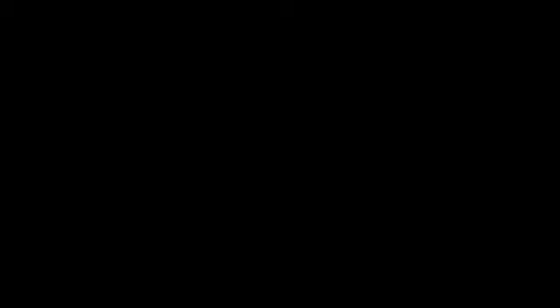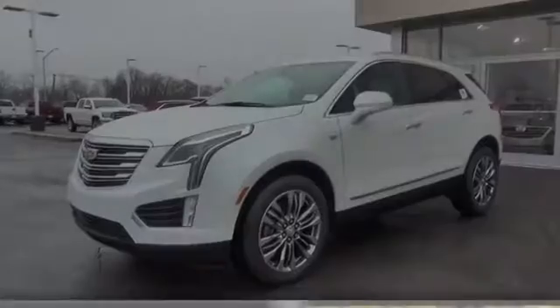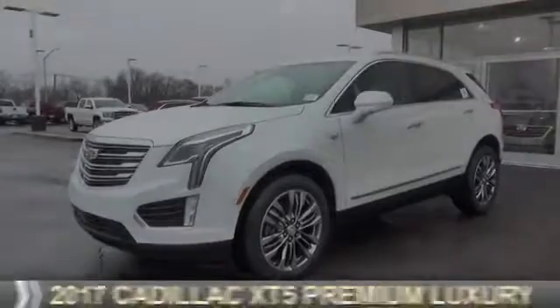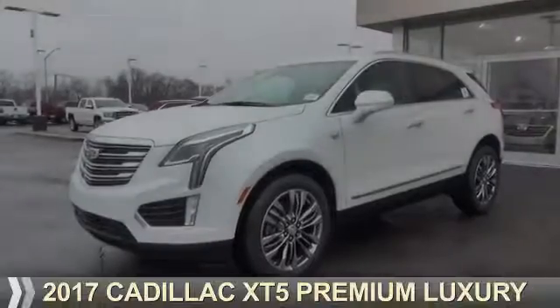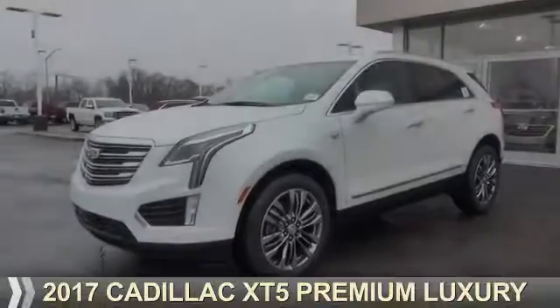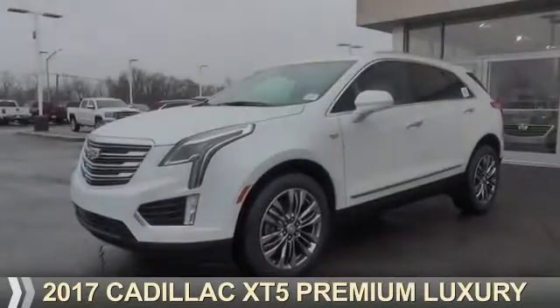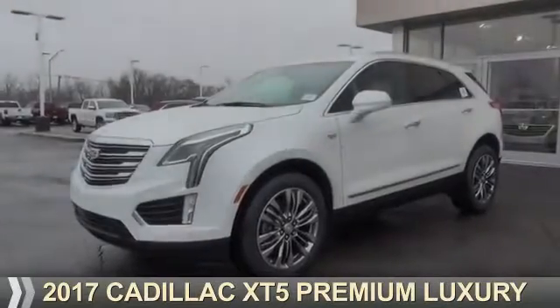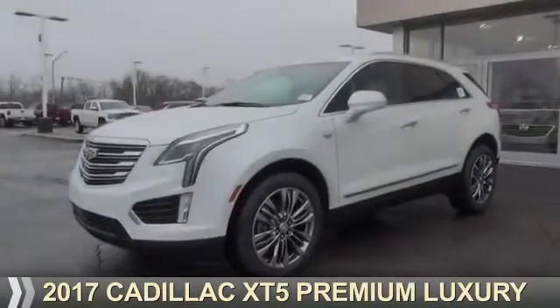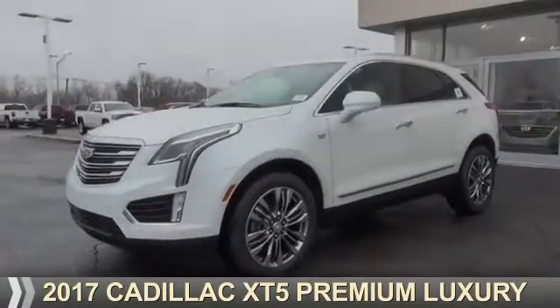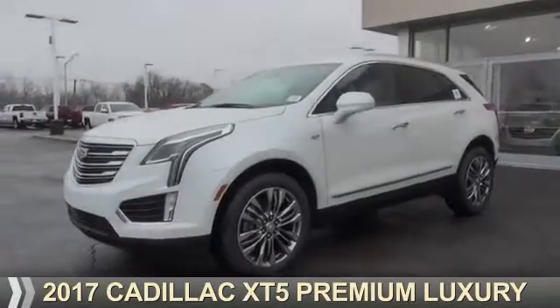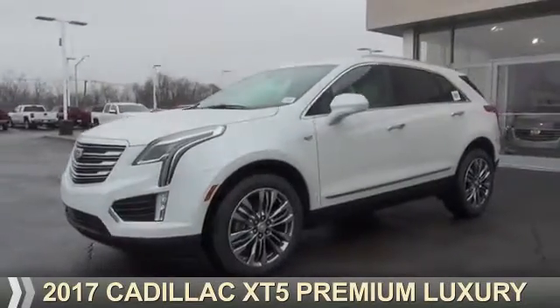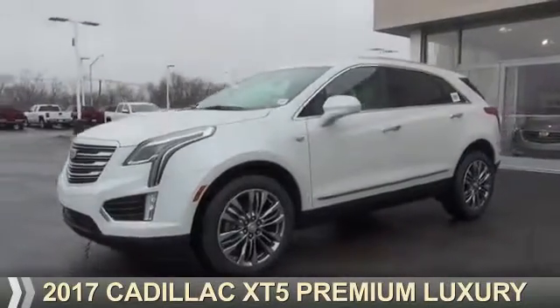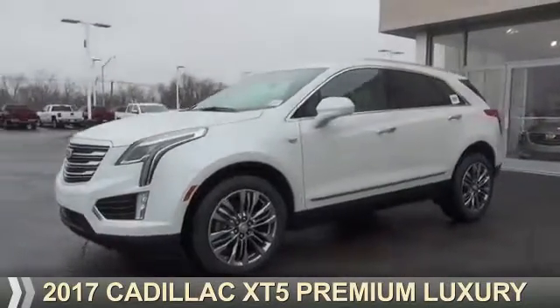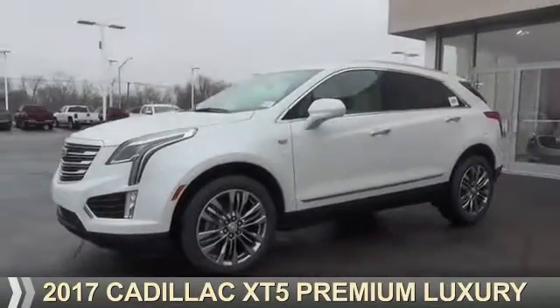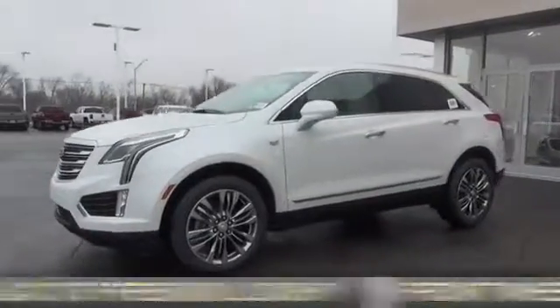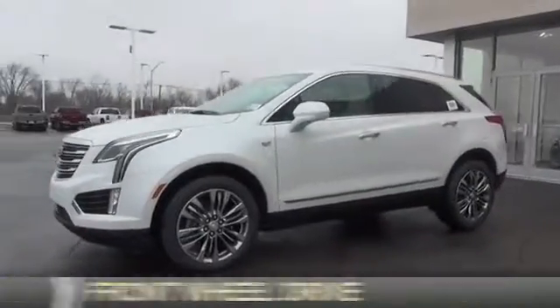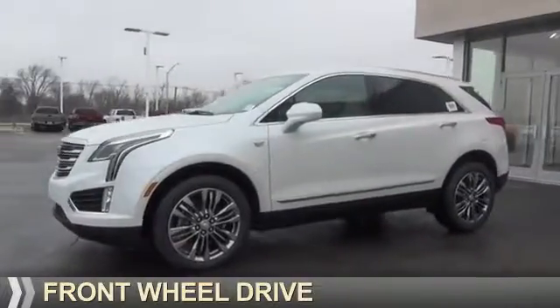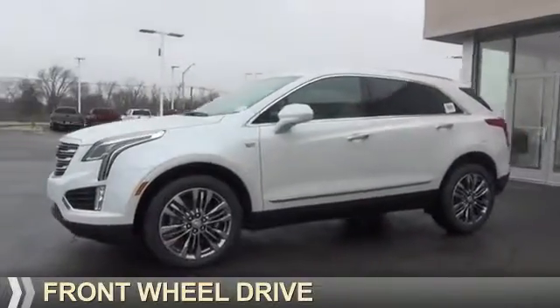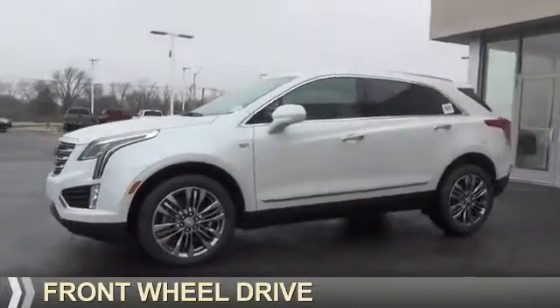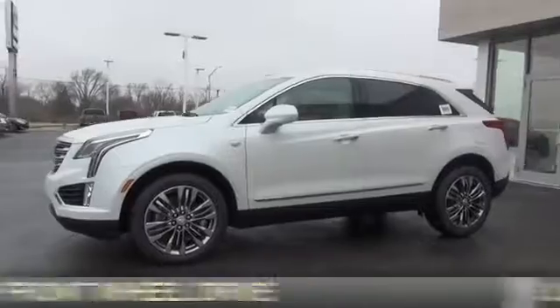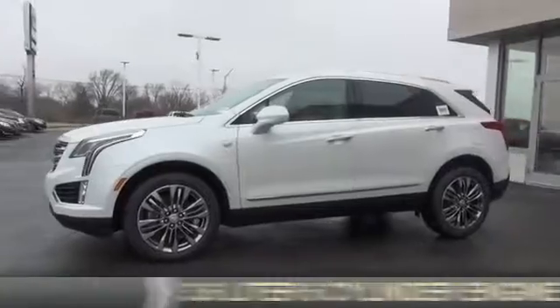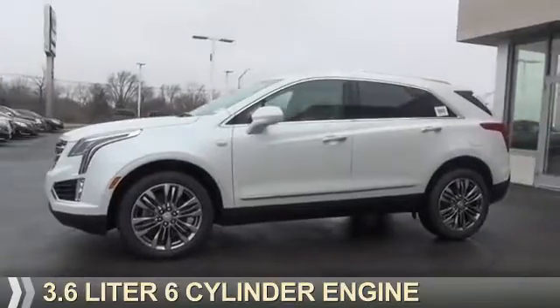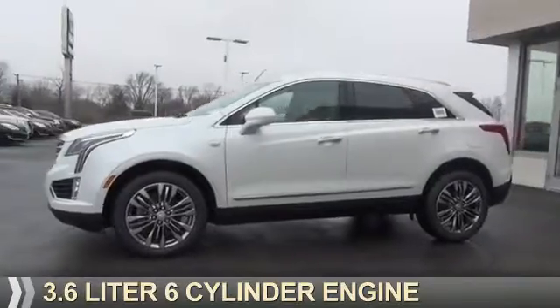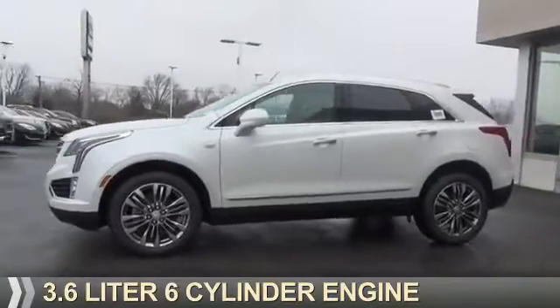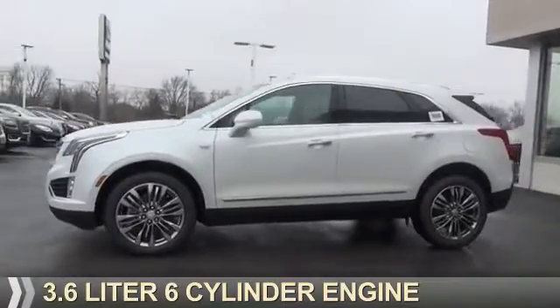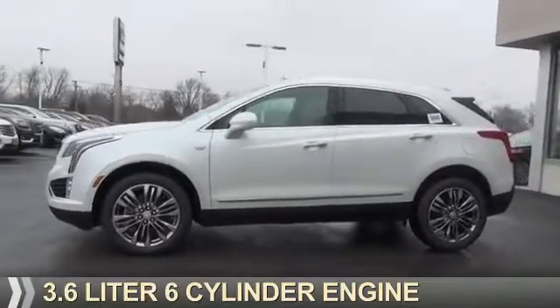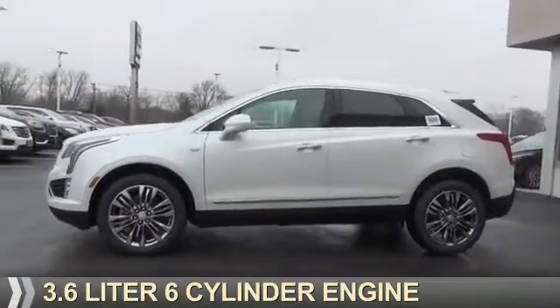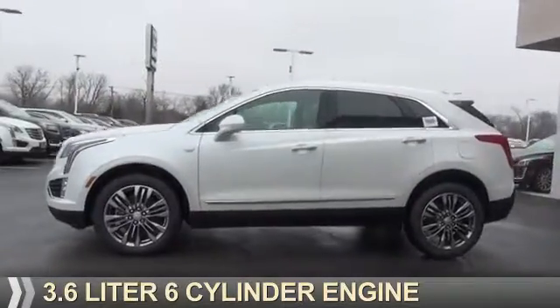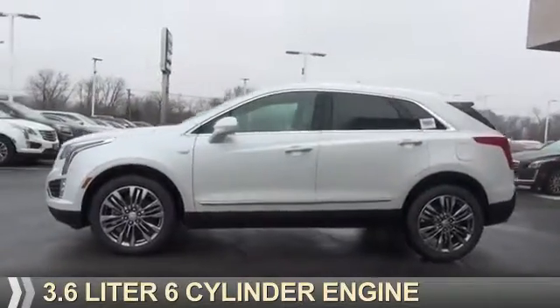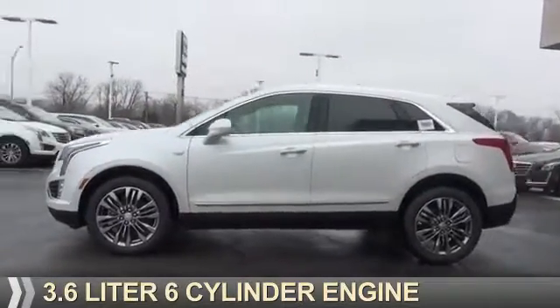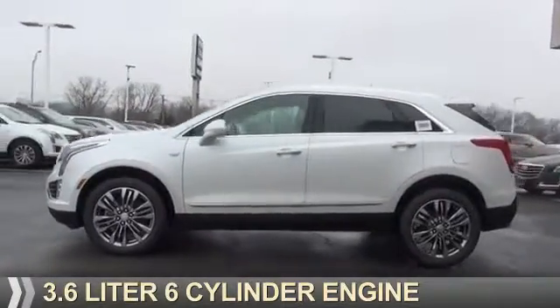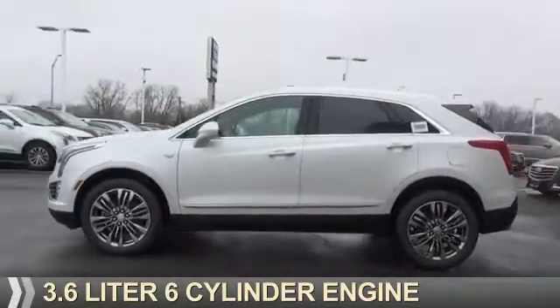This could be the vehicle you're looking for. It's powered by front wheel drive, a 3.6 liter, 6 cylinder engine,